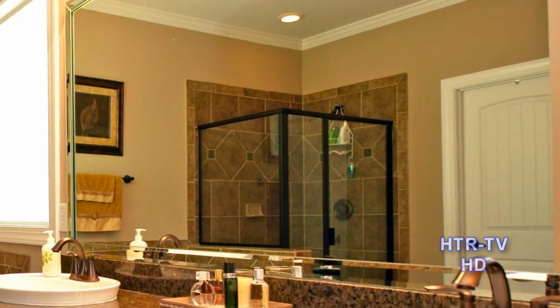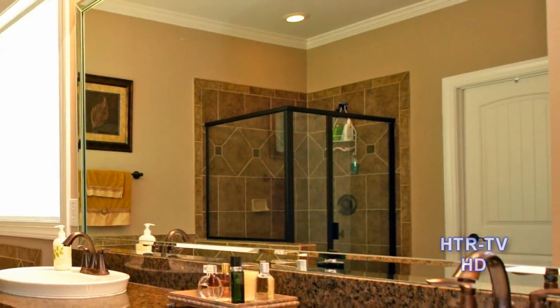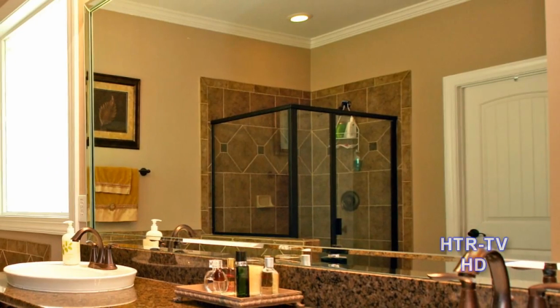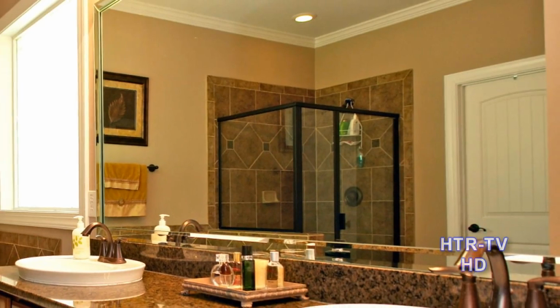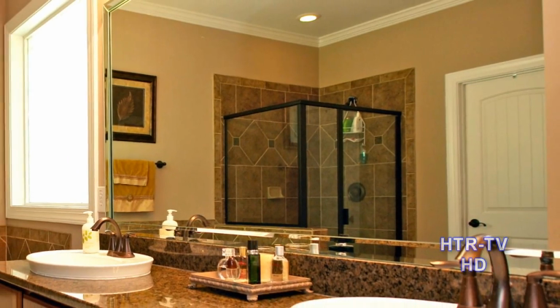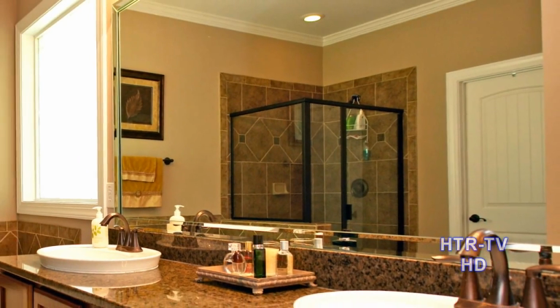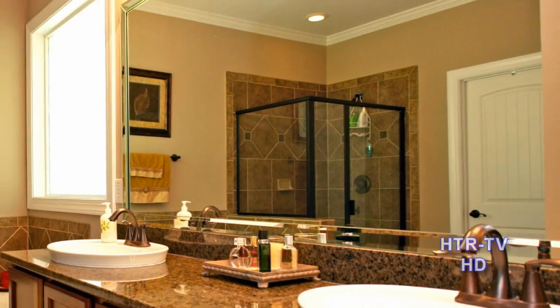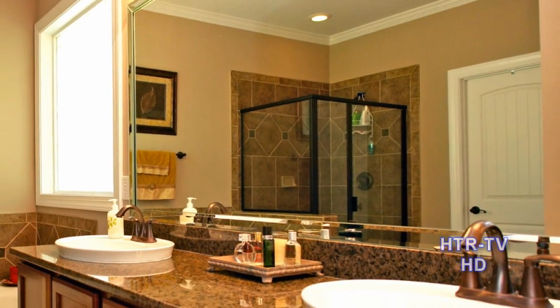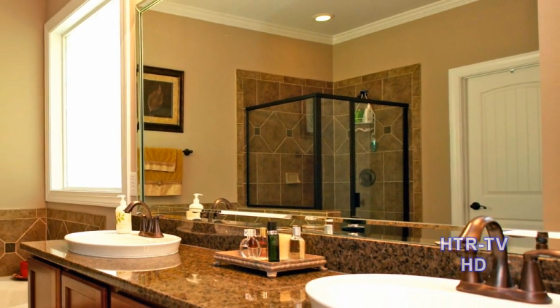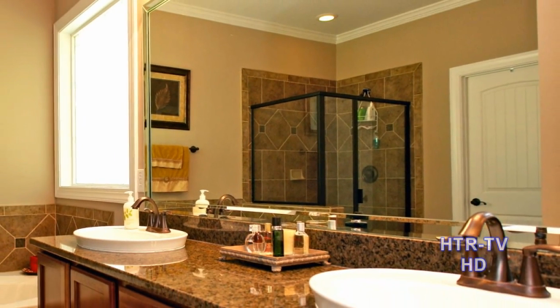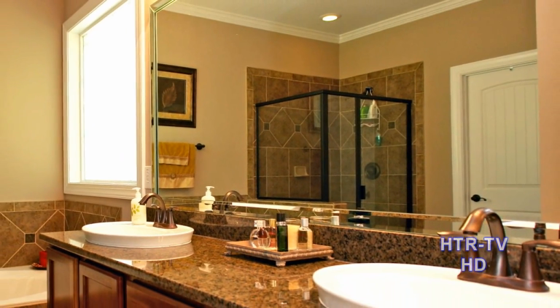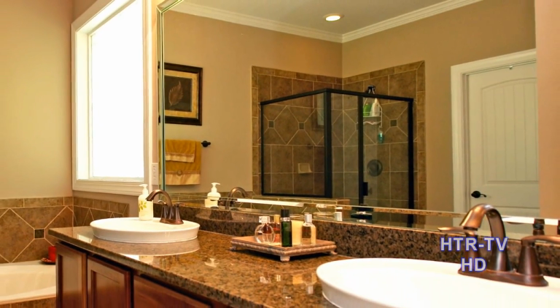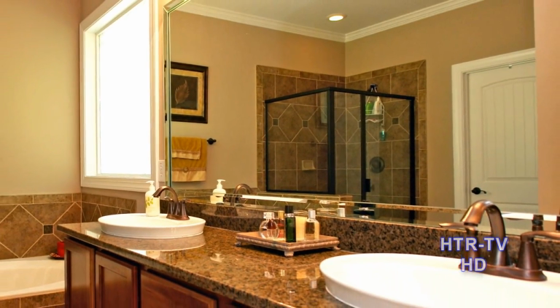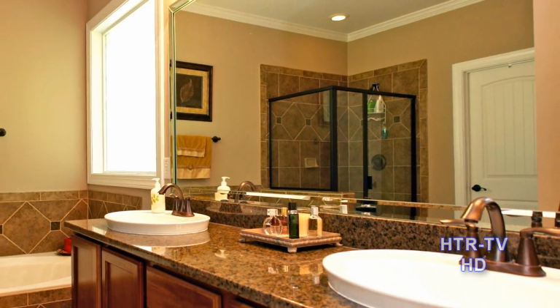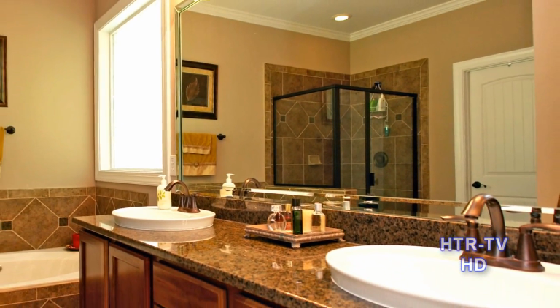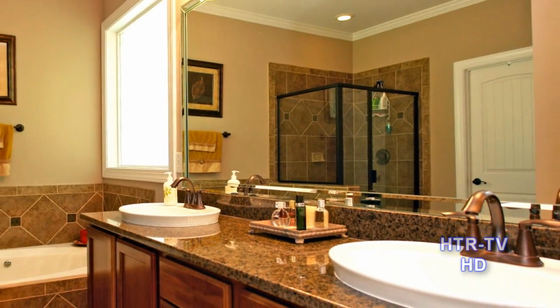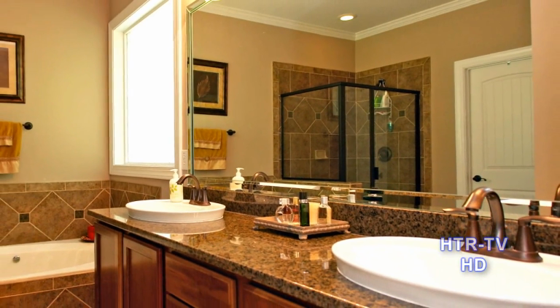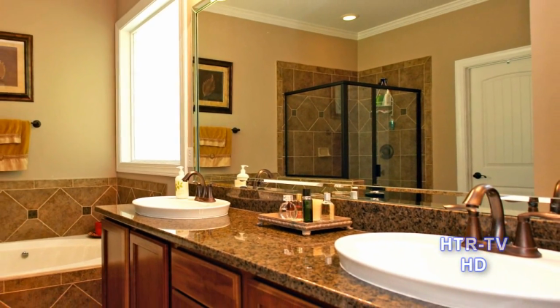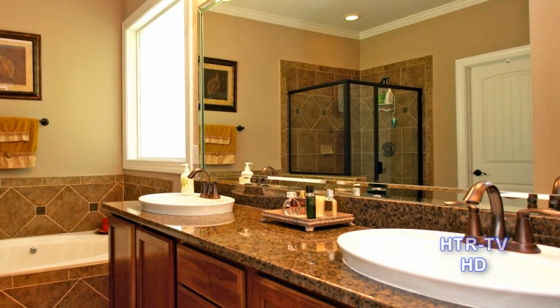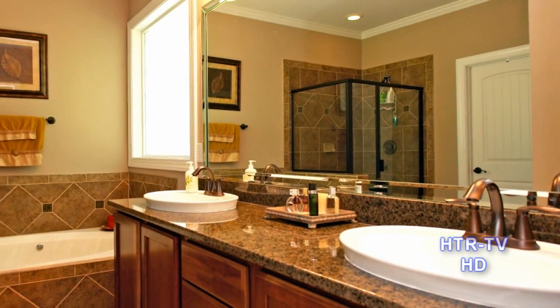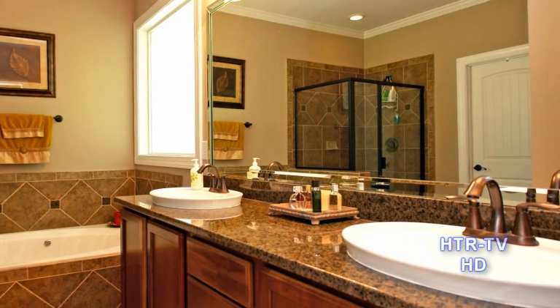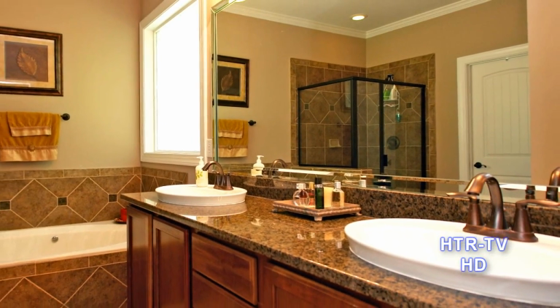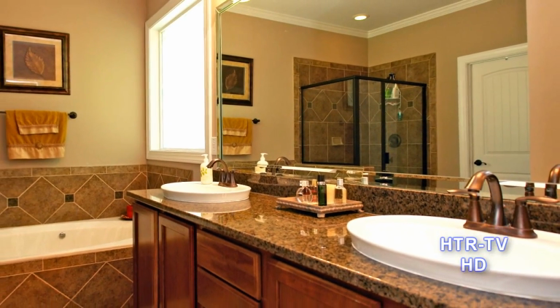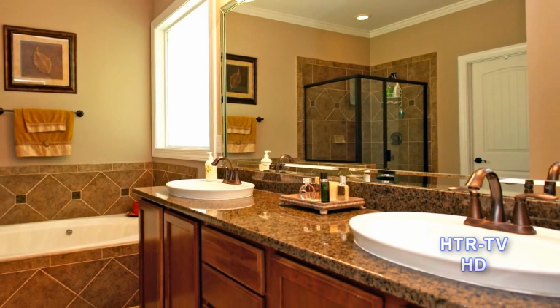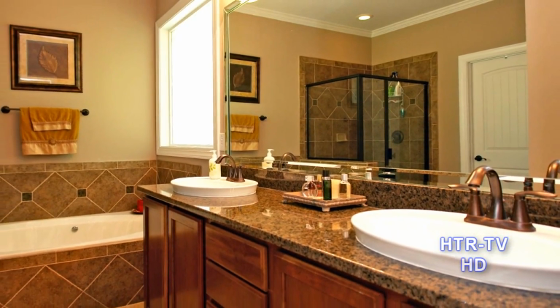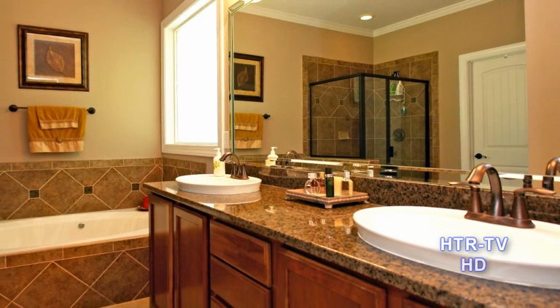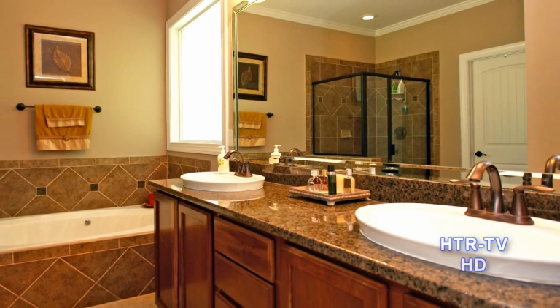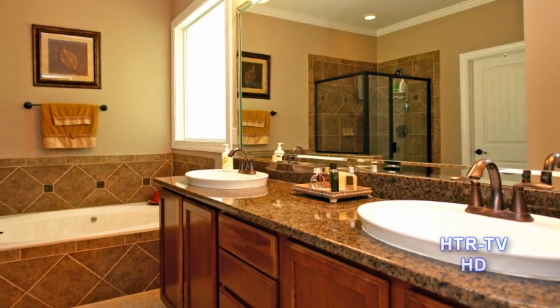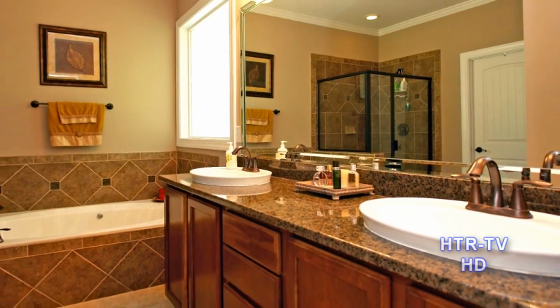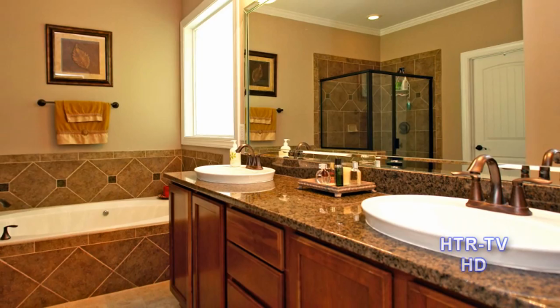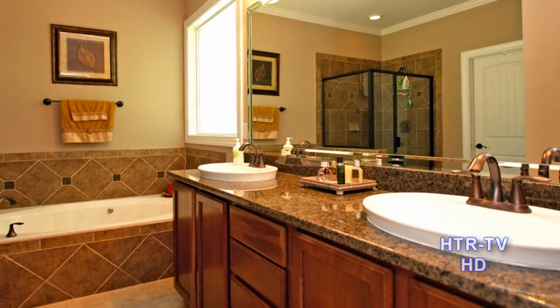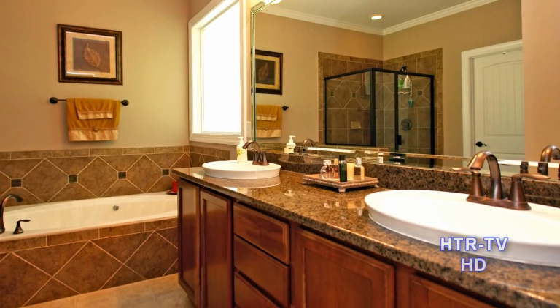The master bath has a luxurious tub and separate shower, plus dual sinks.